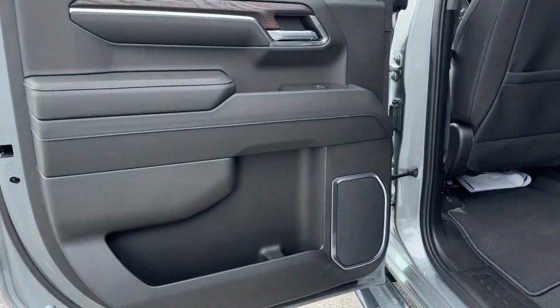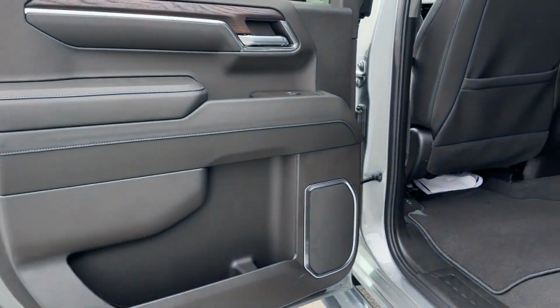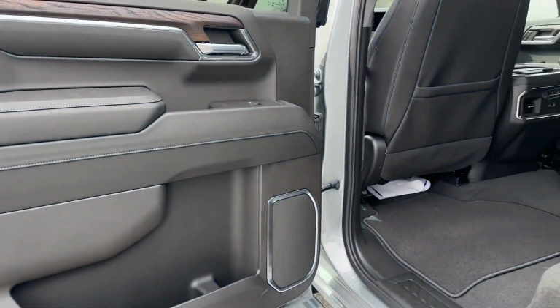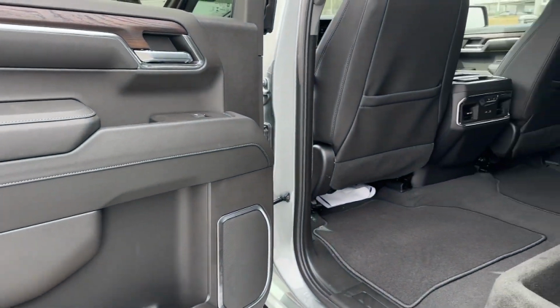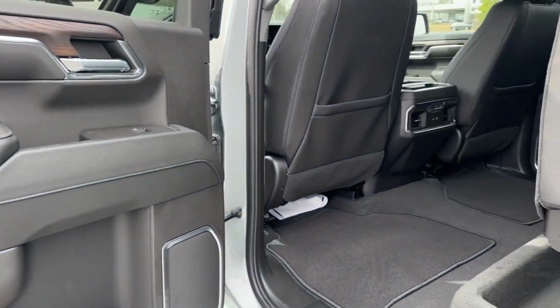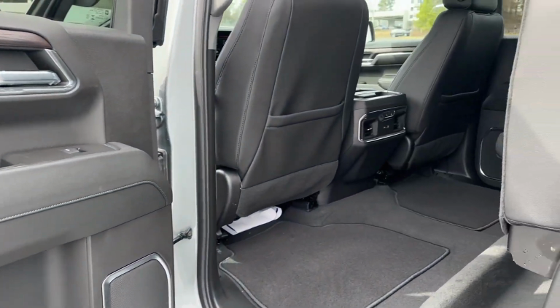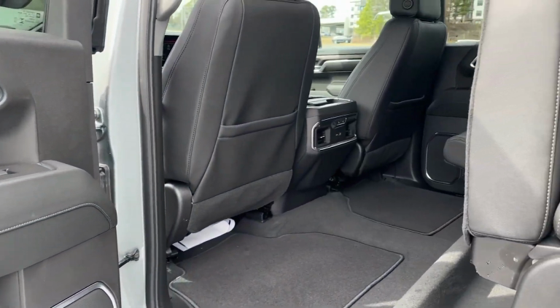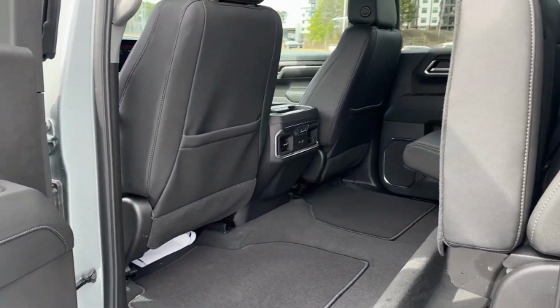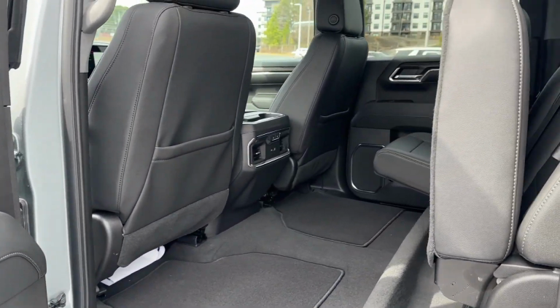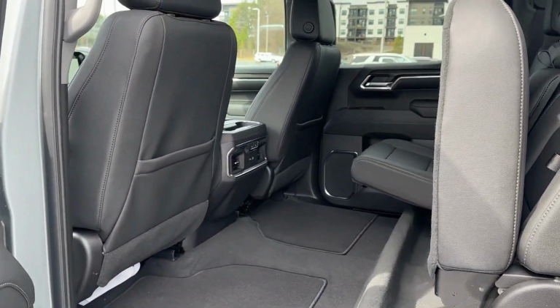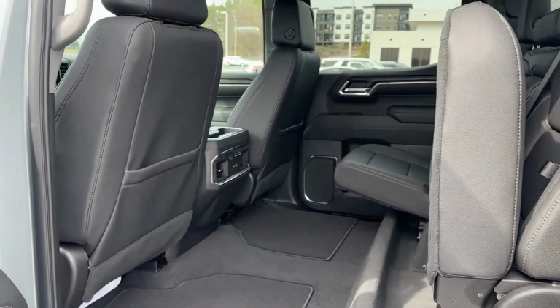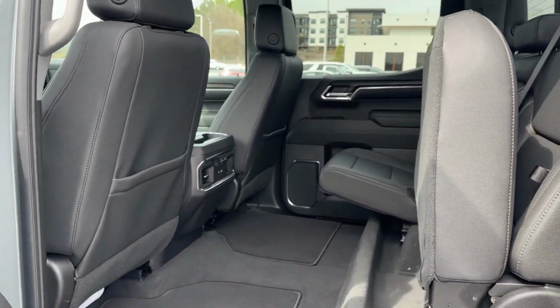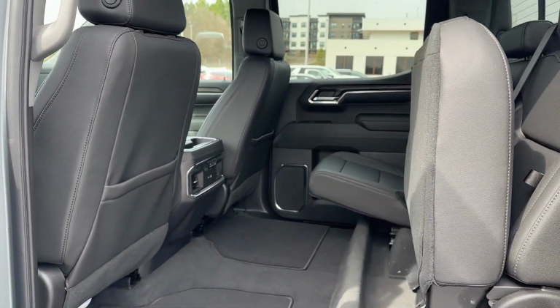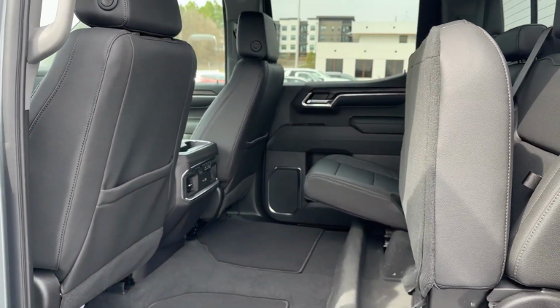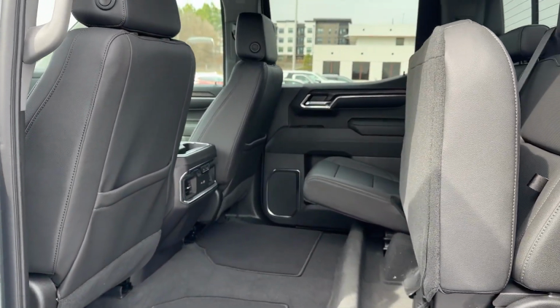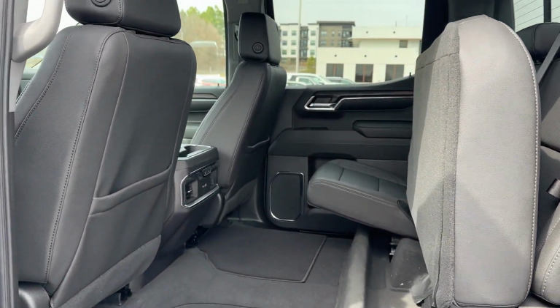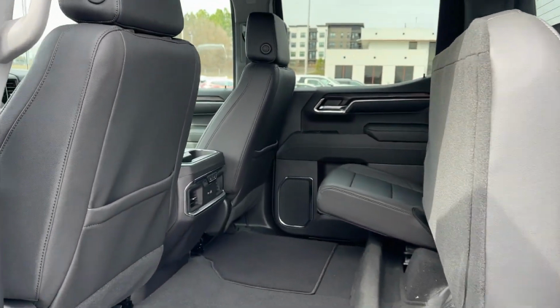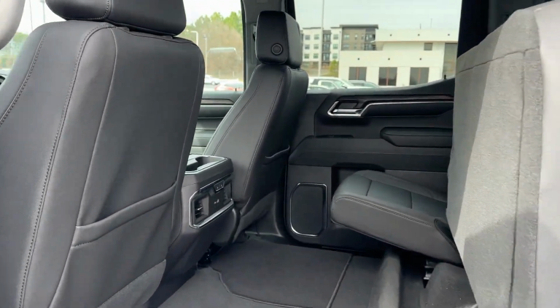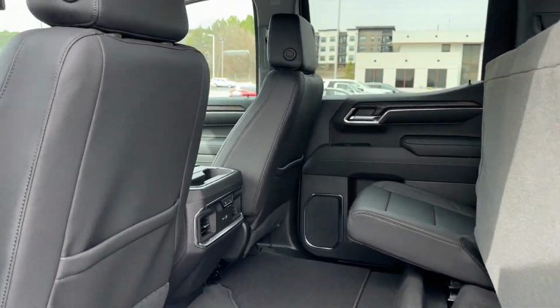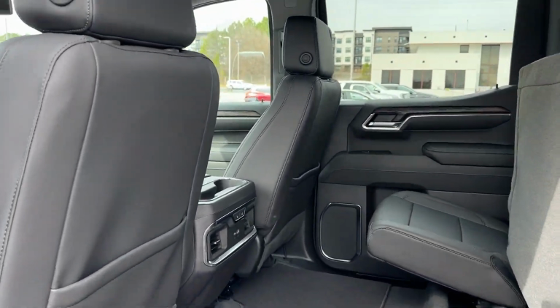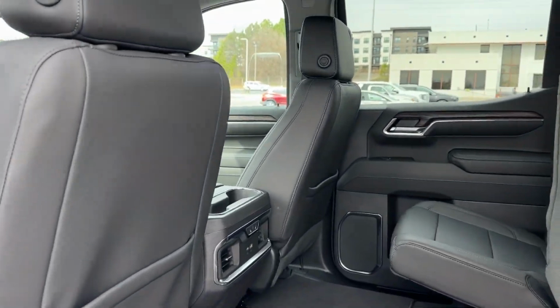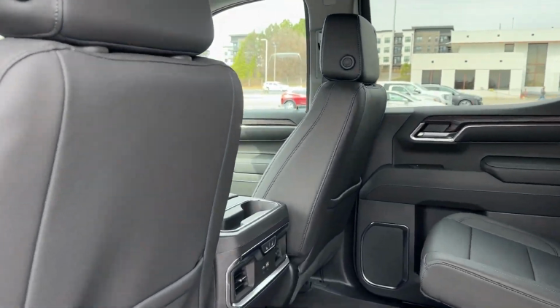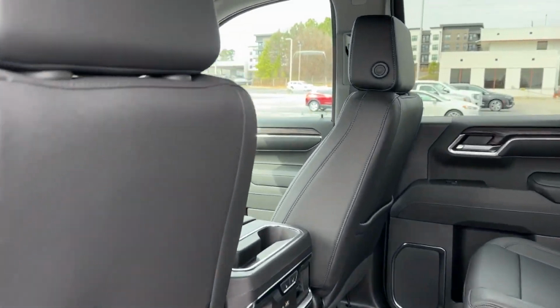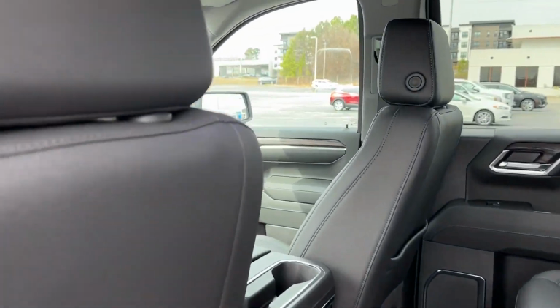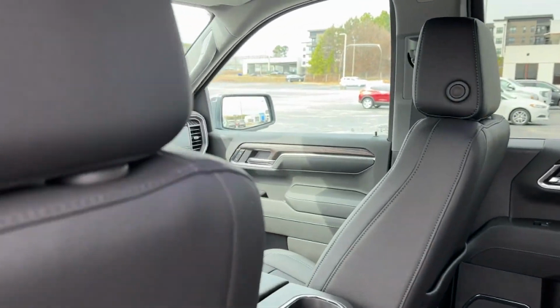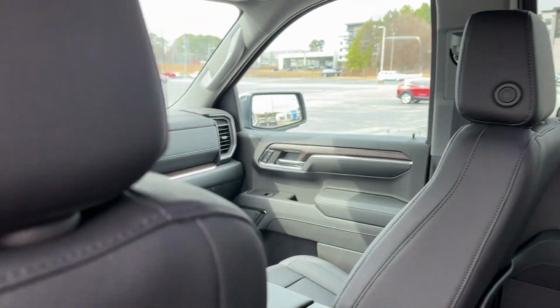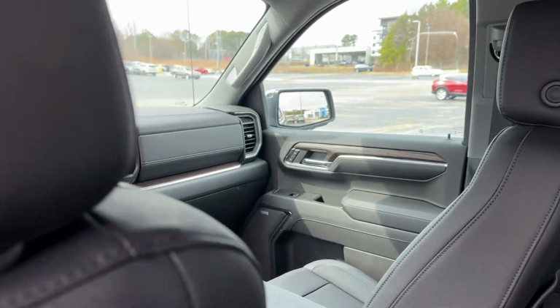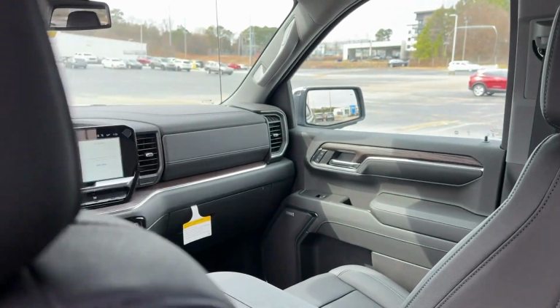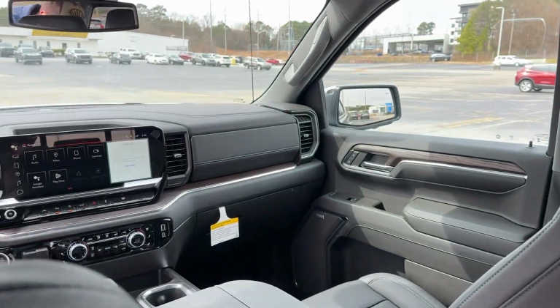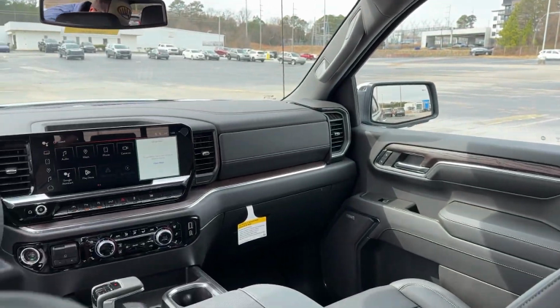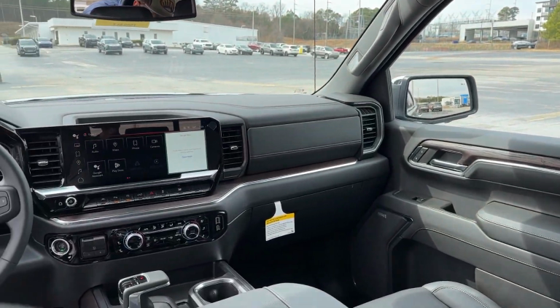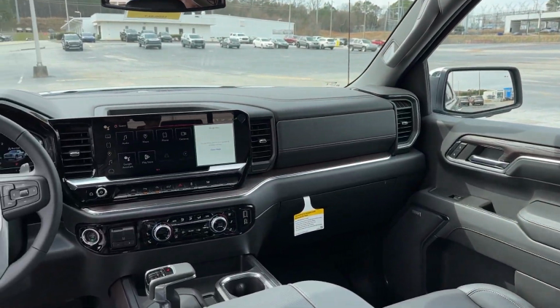Sun moonroof, keyless entry, navigation system, paddle shifters, adaptive cruise control.